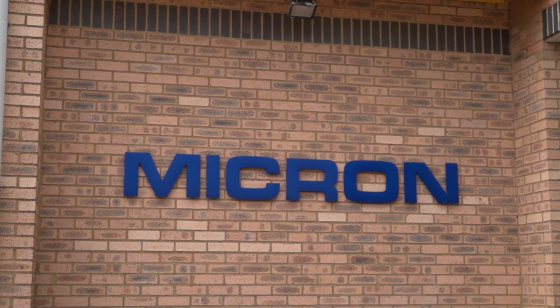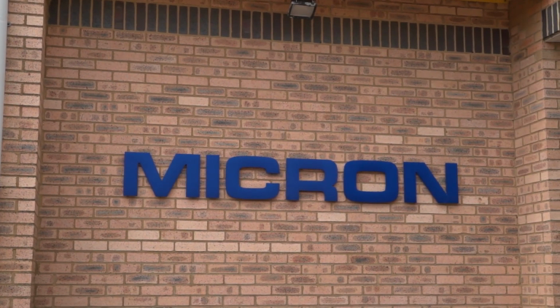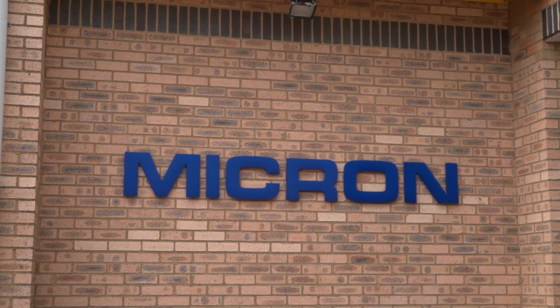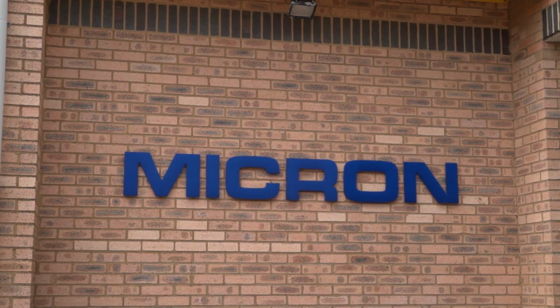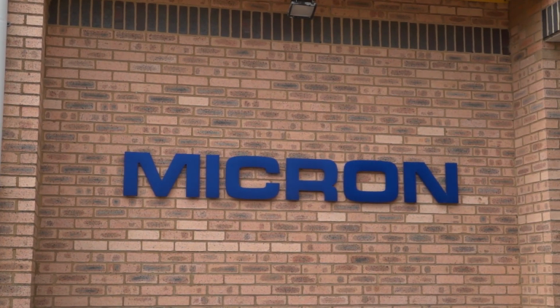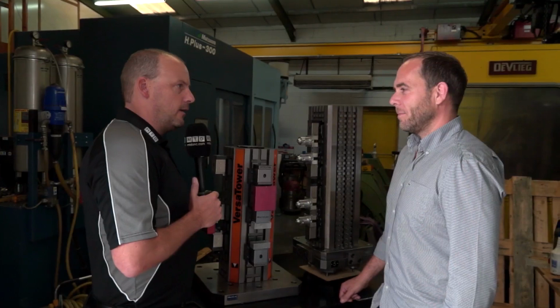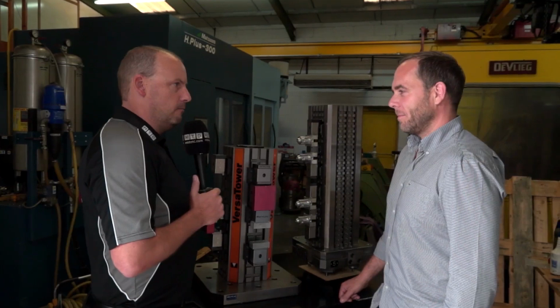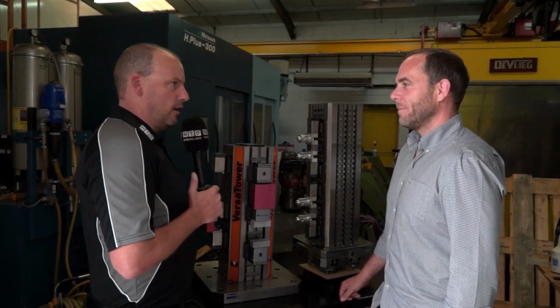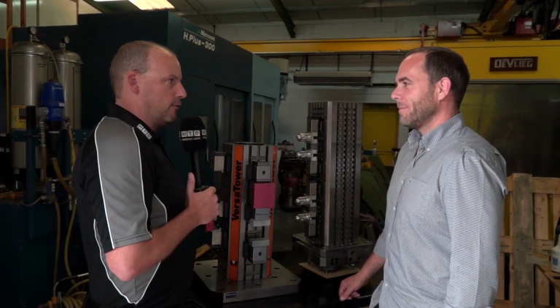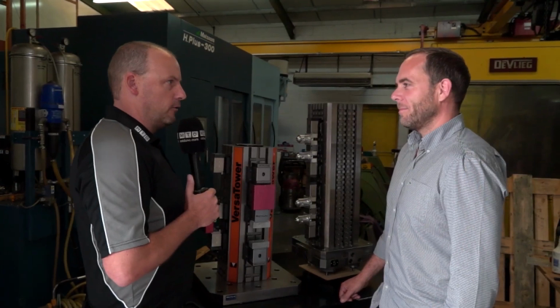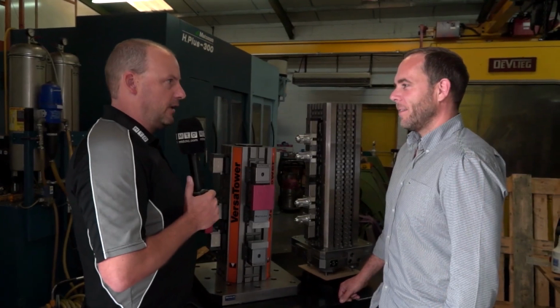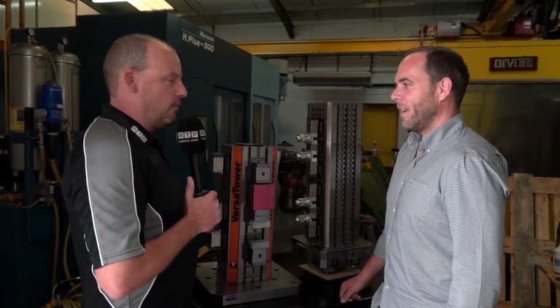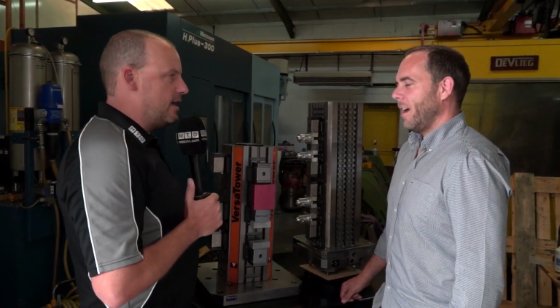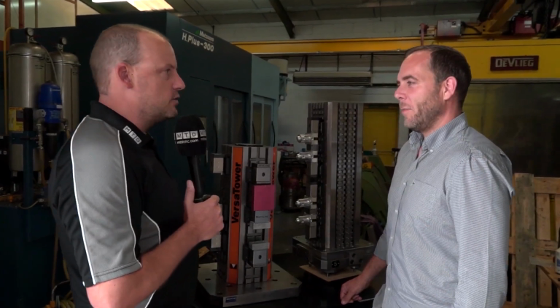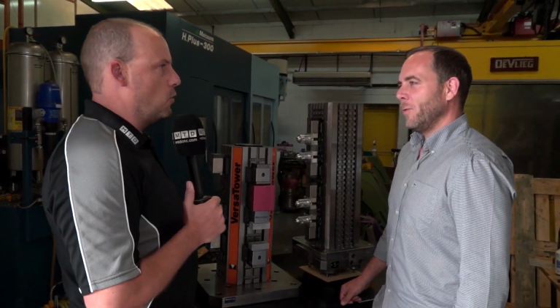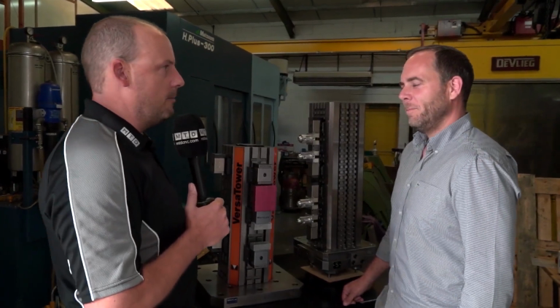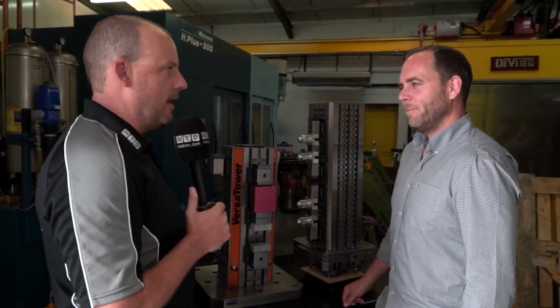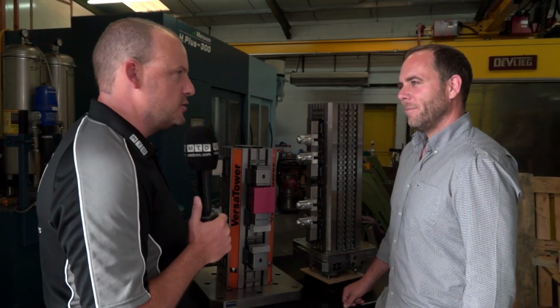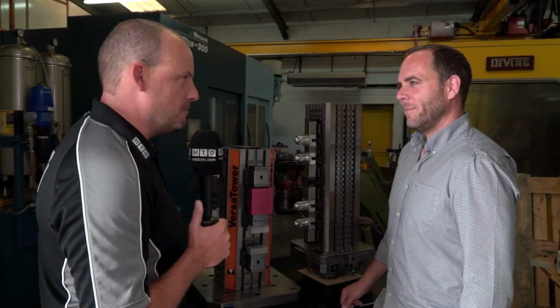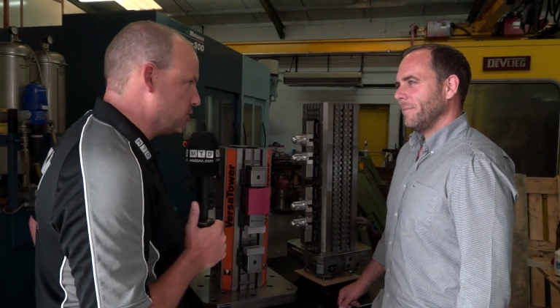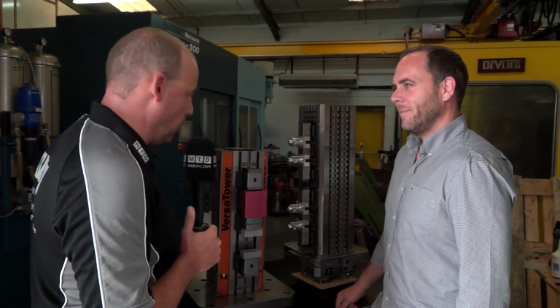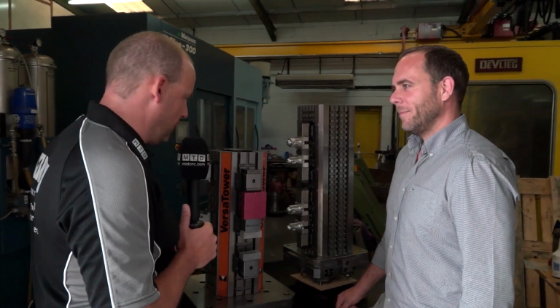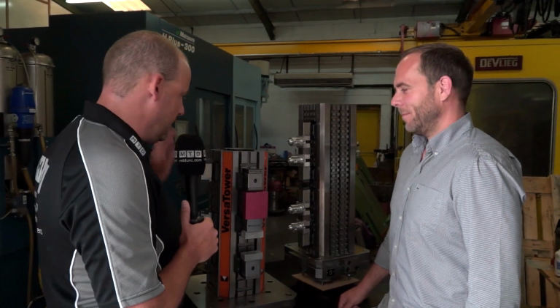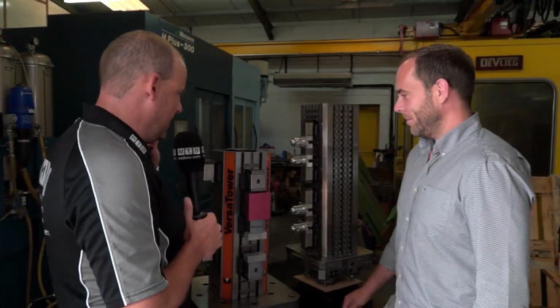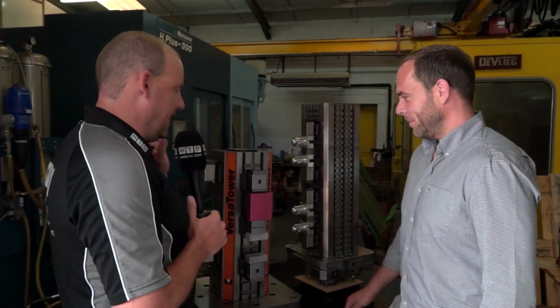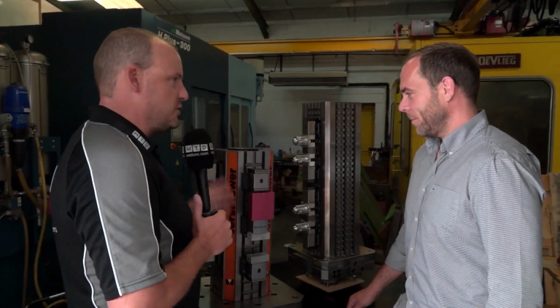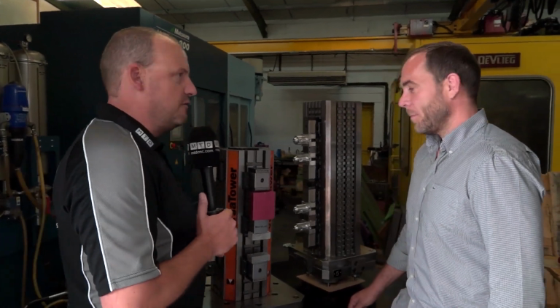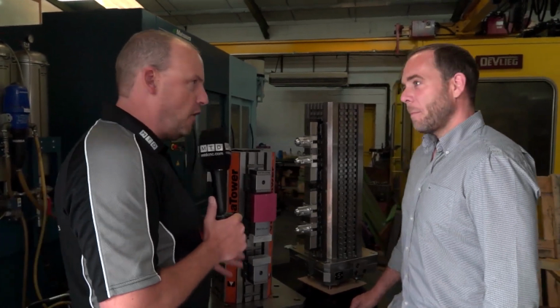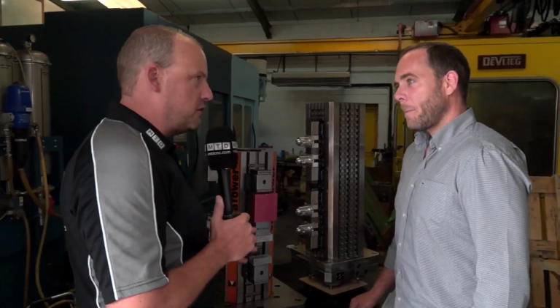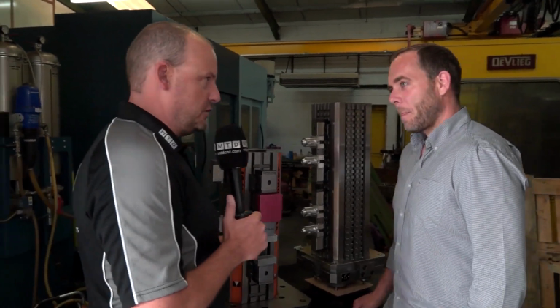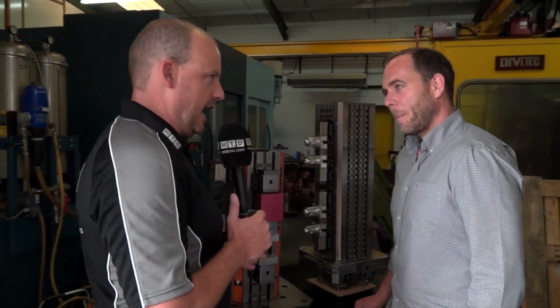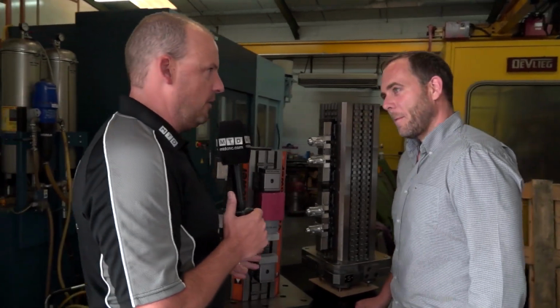Matt, good to be back at Micro Lock today. We're here to talk about a special offer — it's the Versa Tower.